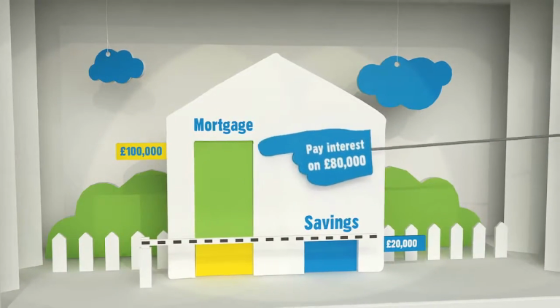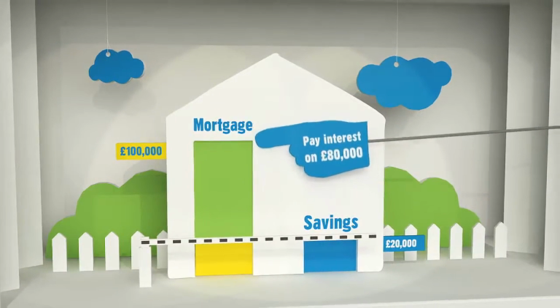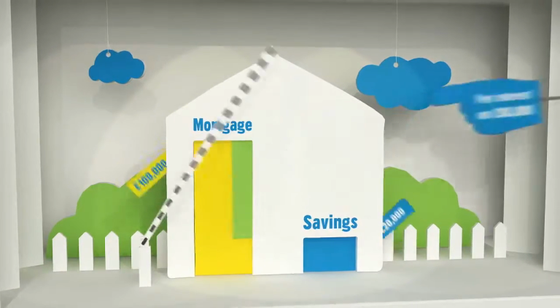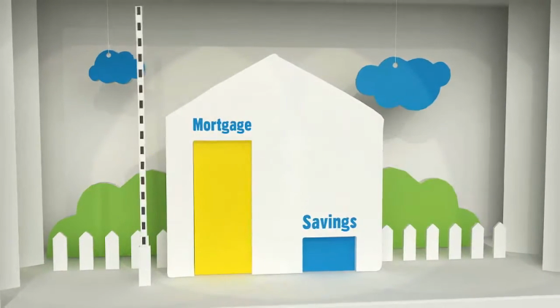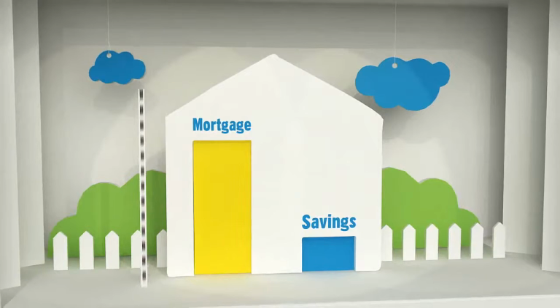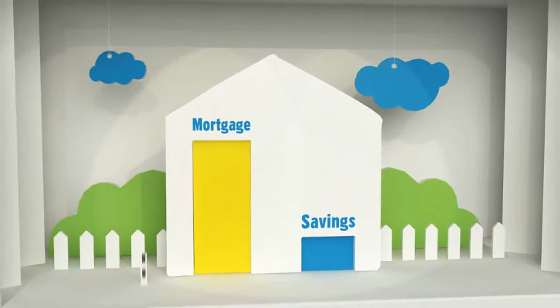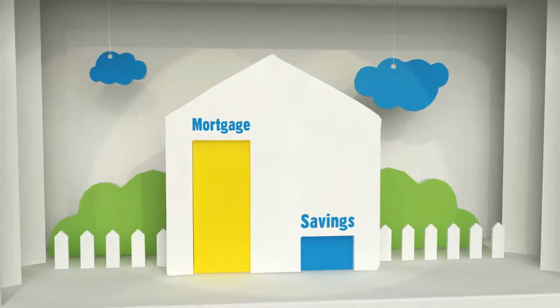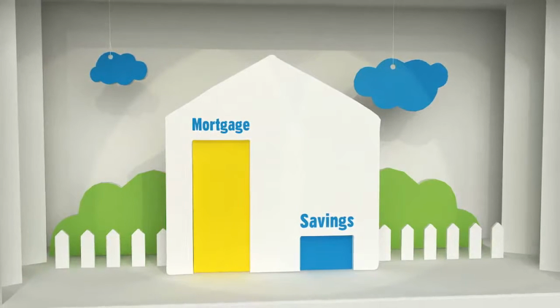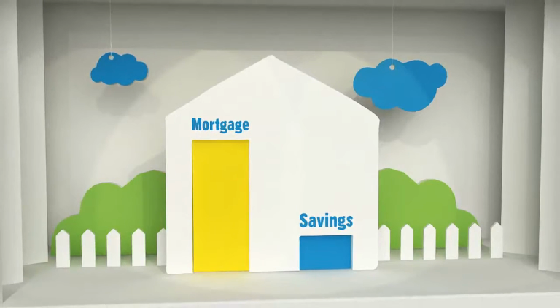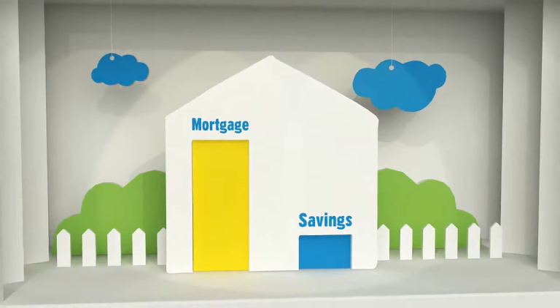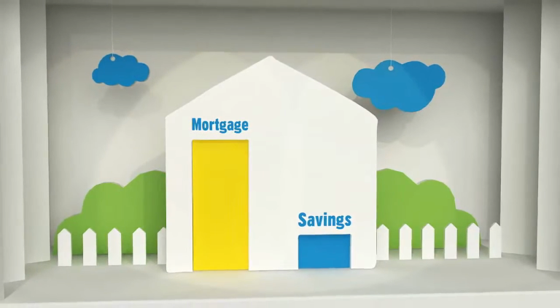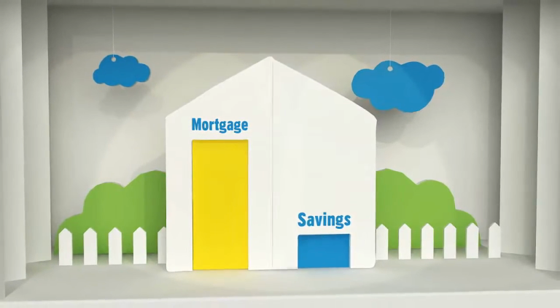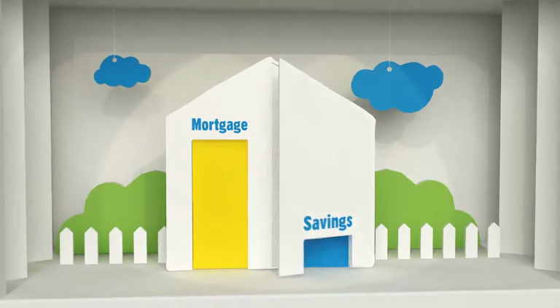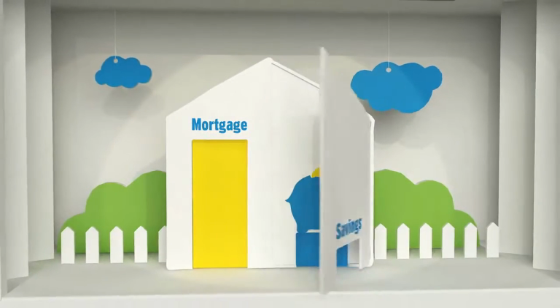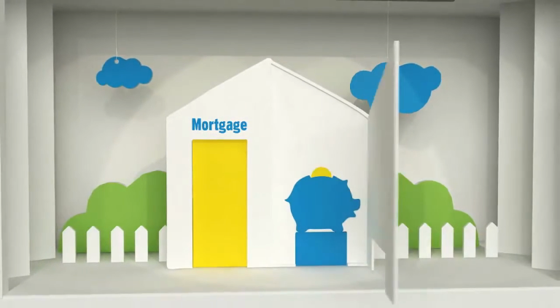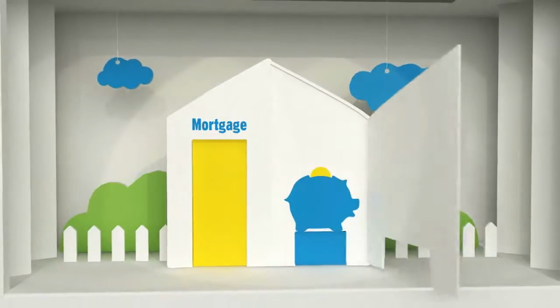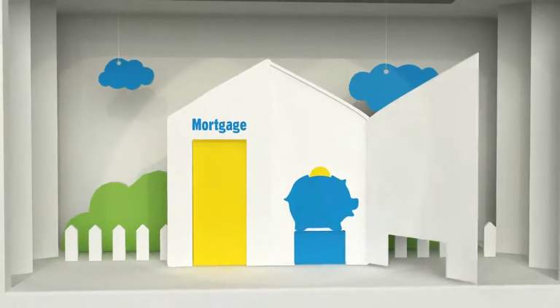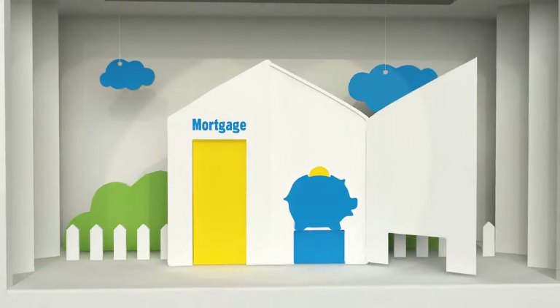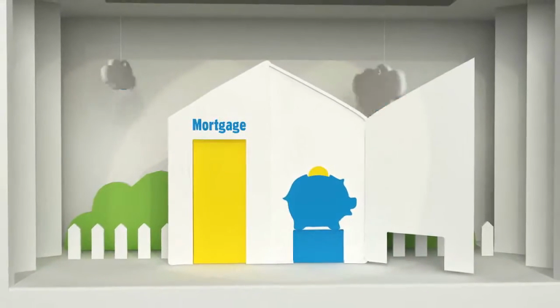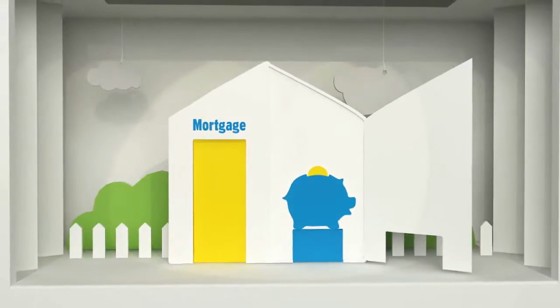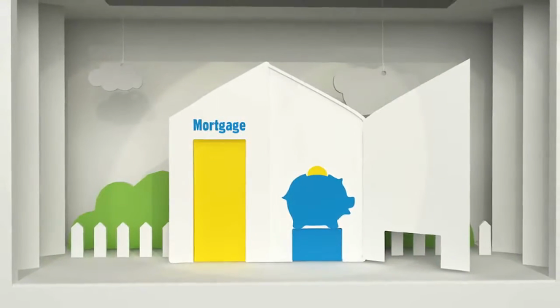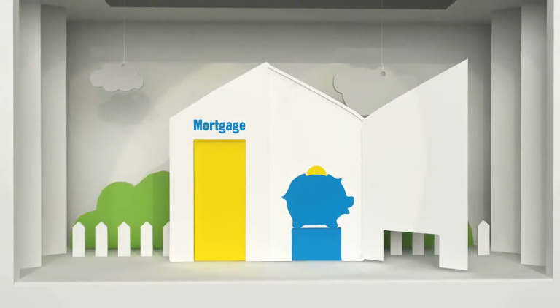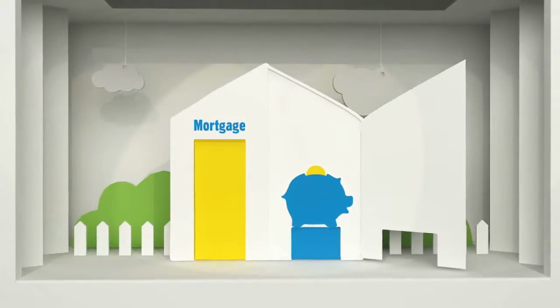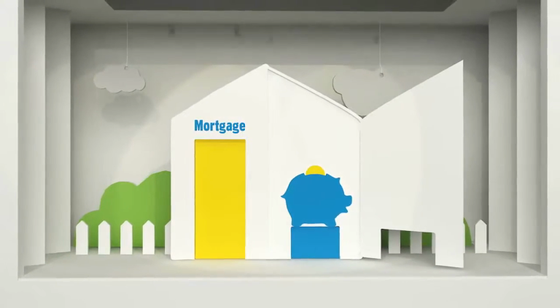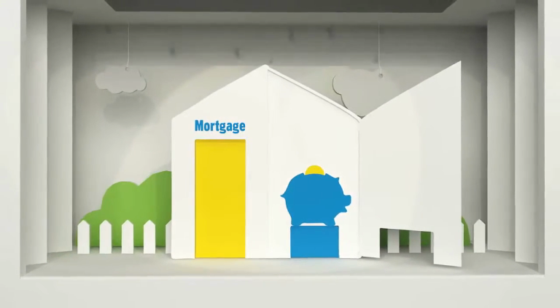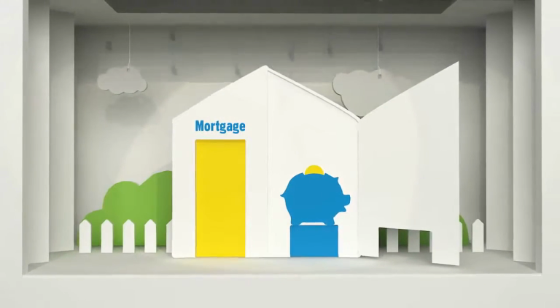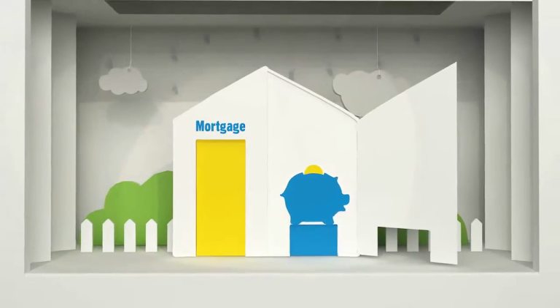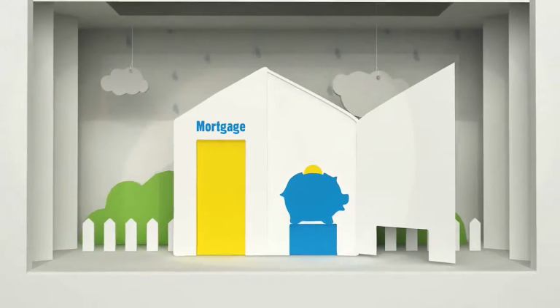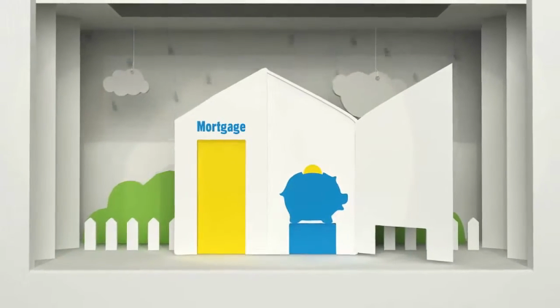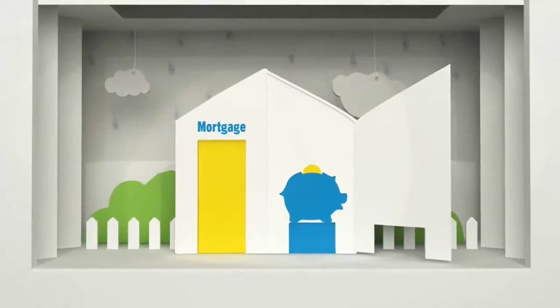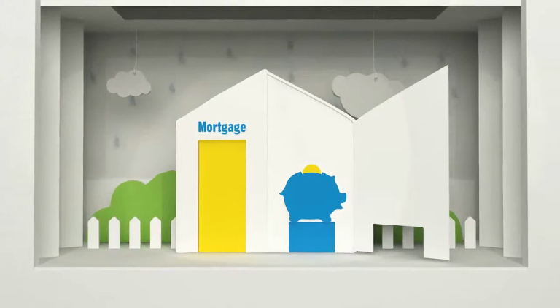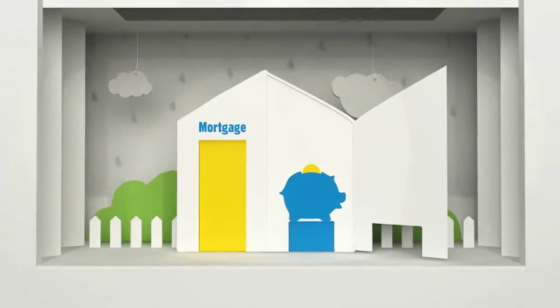With an Offset Account, you can easily access your savings whenever you need to, just in case a great day comes your way.